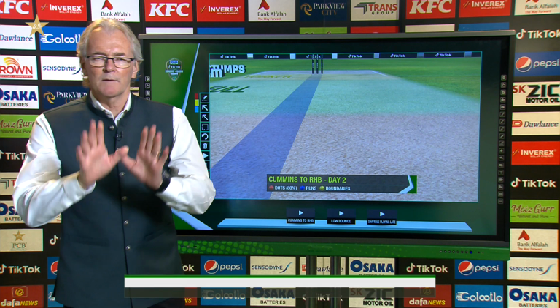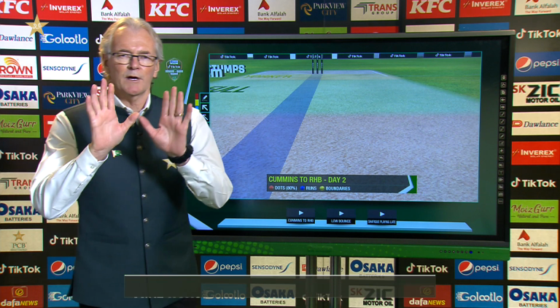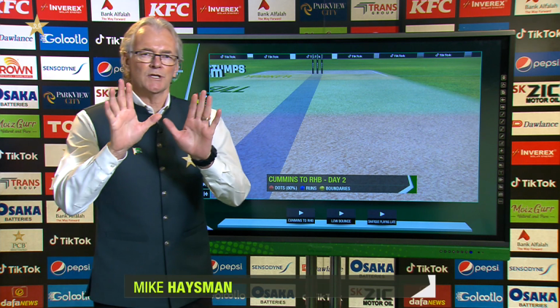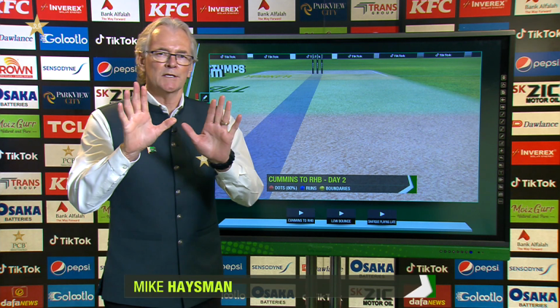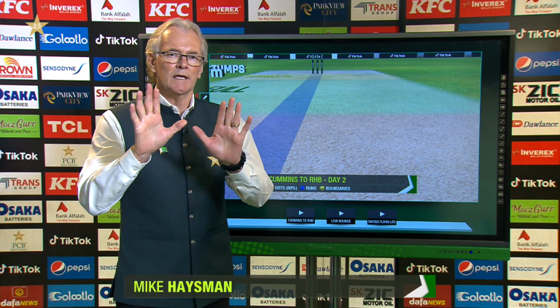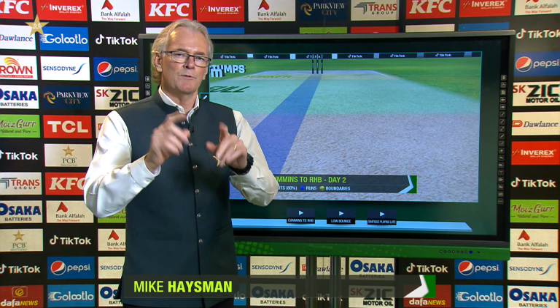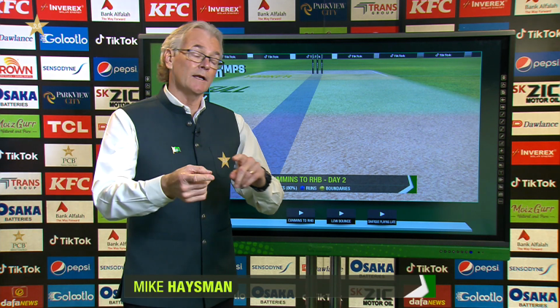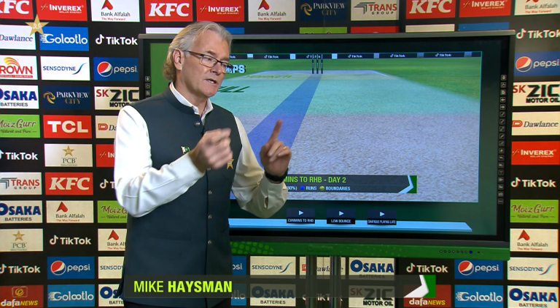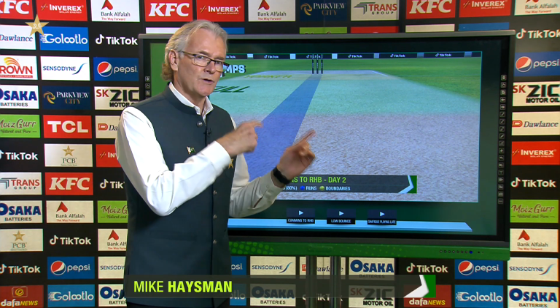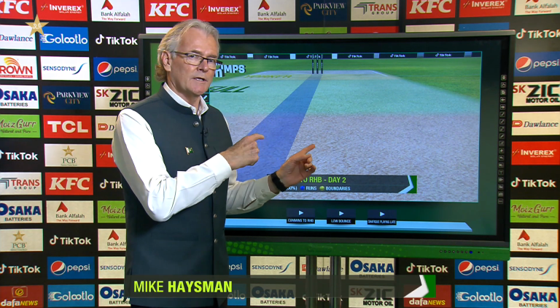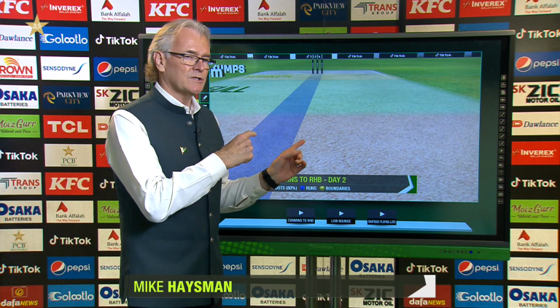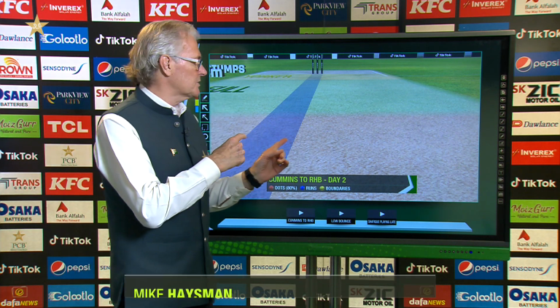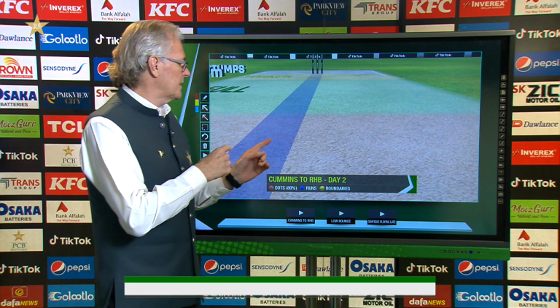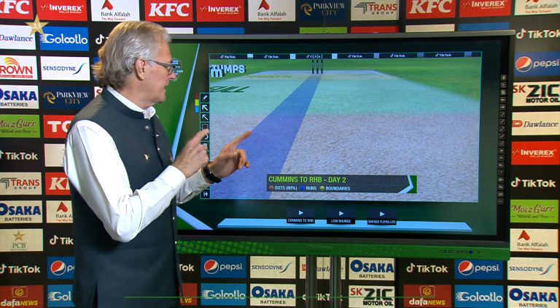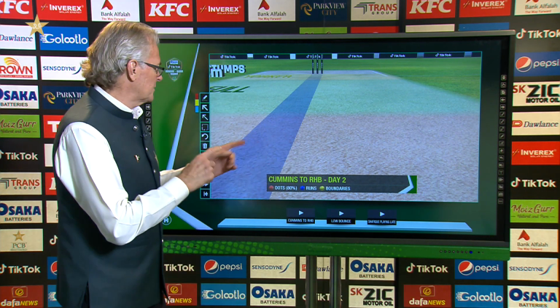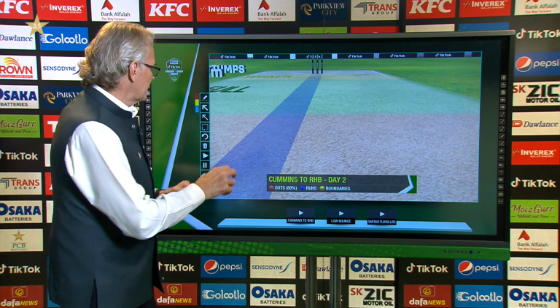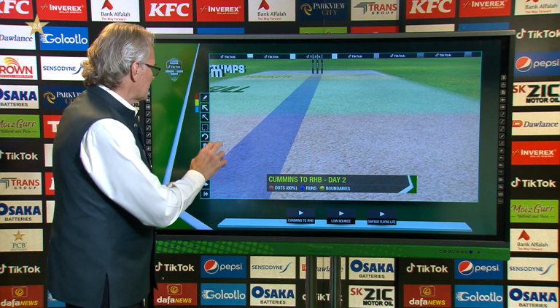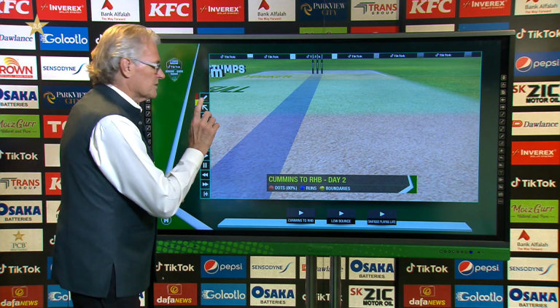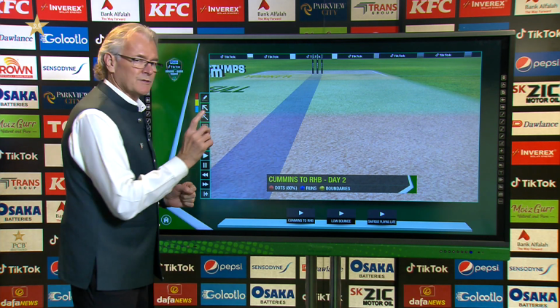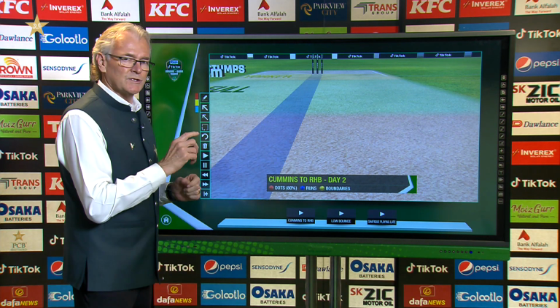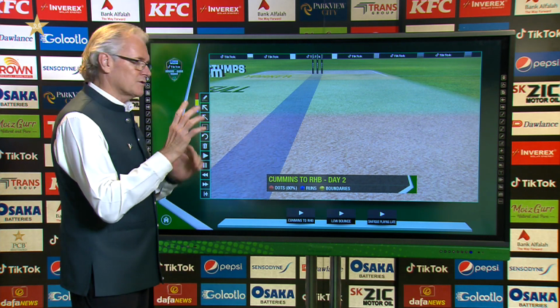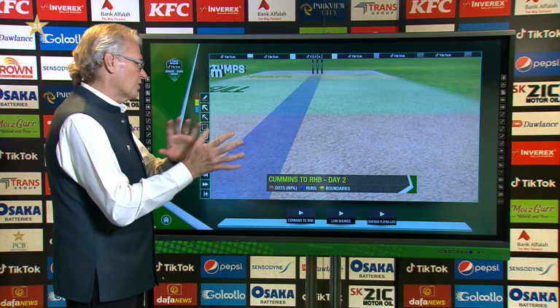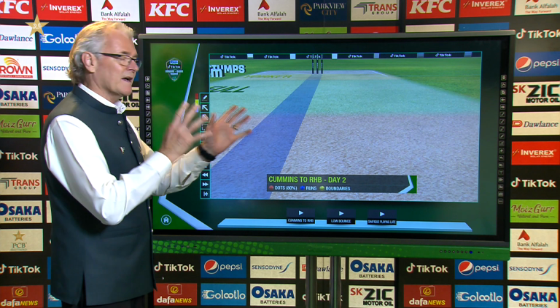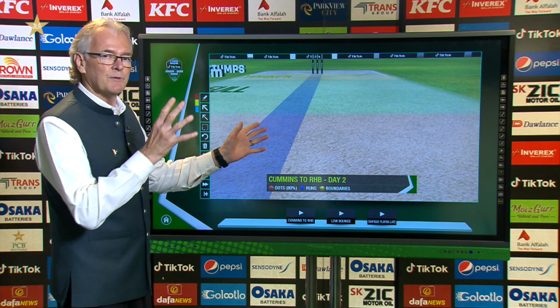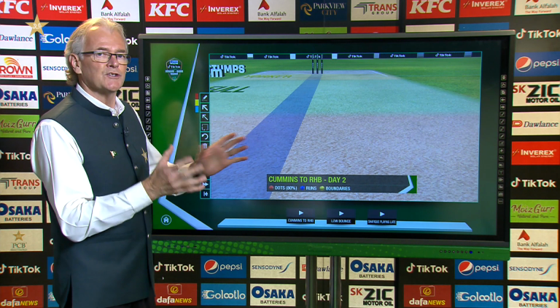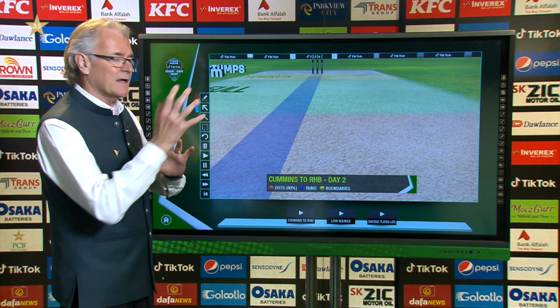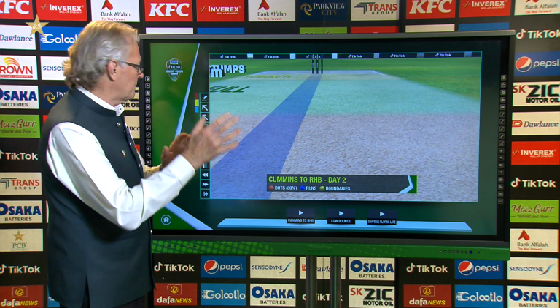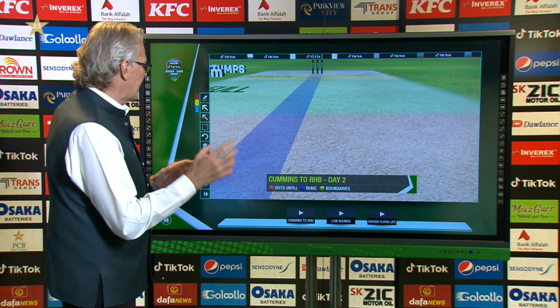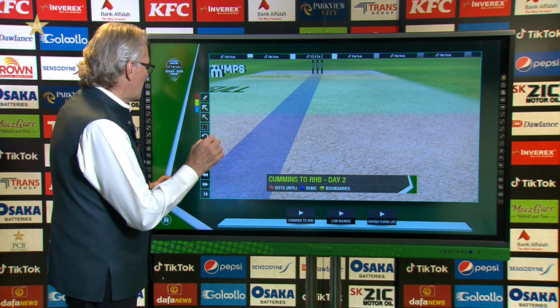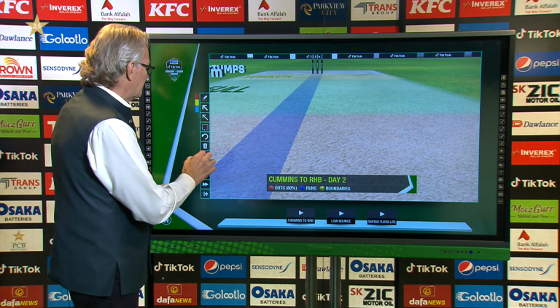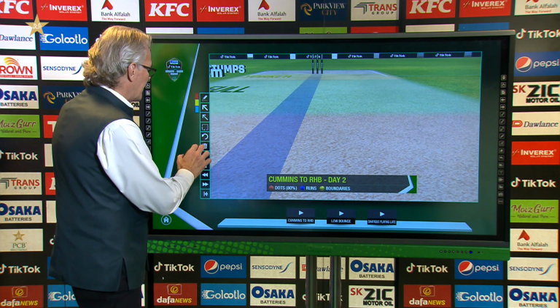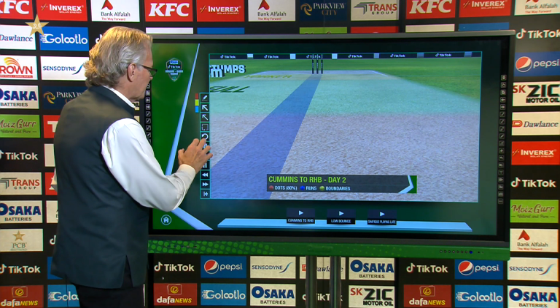Happy Pakistan Day to everybody. Let's get straight into this touchscreen and get into it, because I've got some interesting stuff to talk about the pitch and how you're going to play on day three.